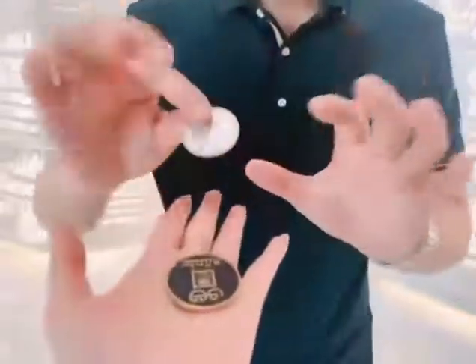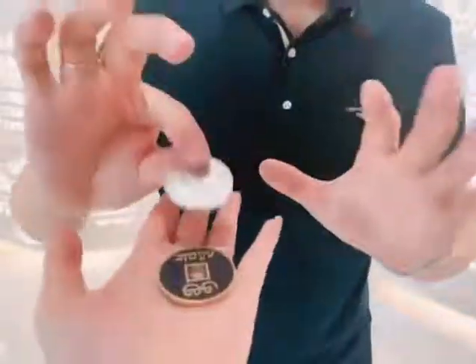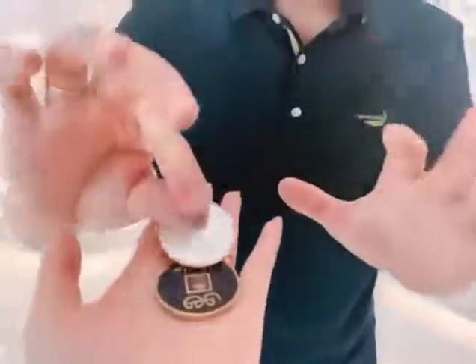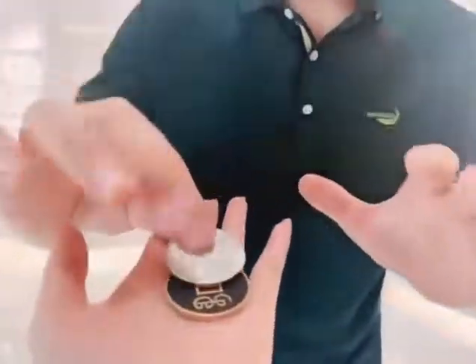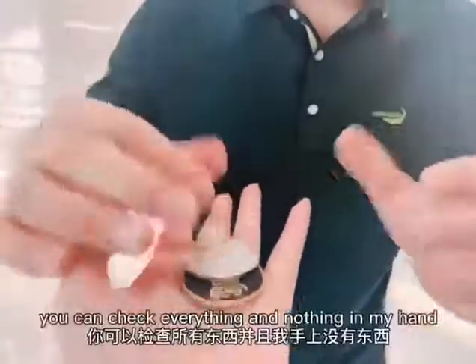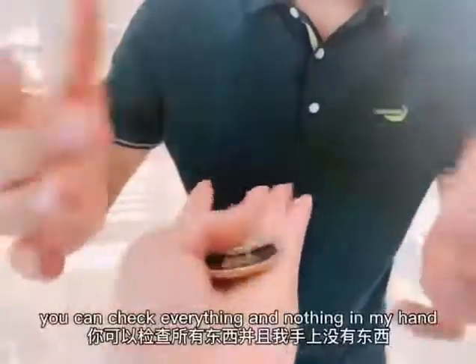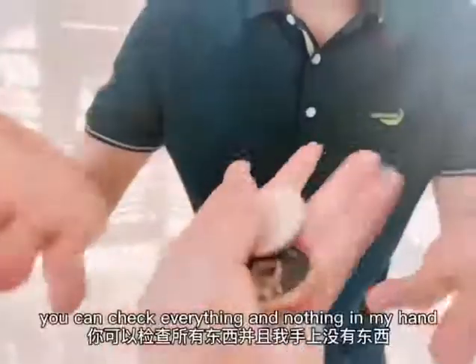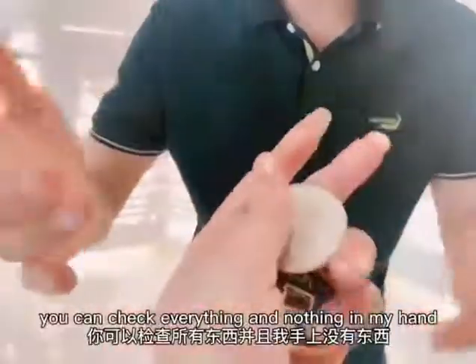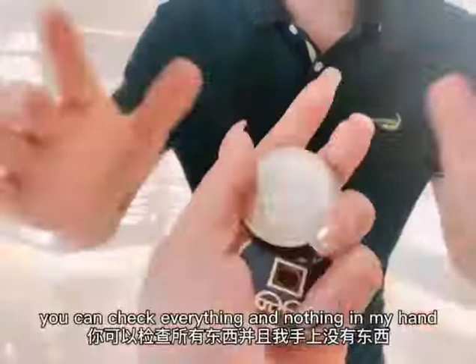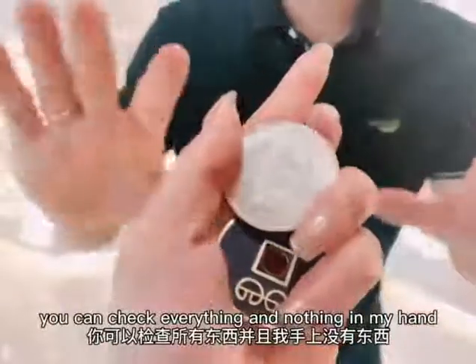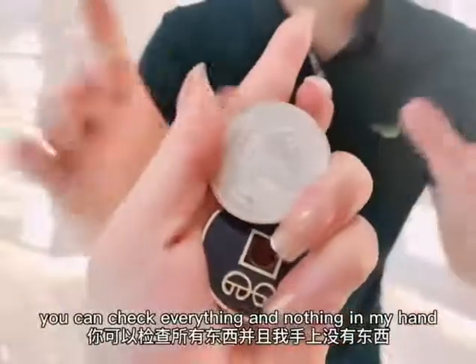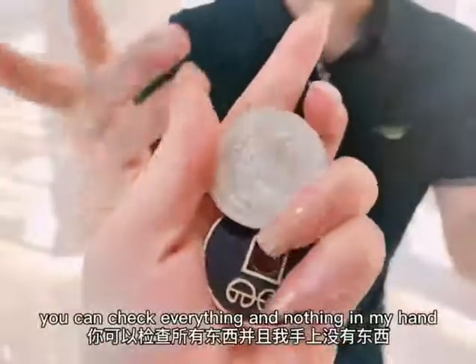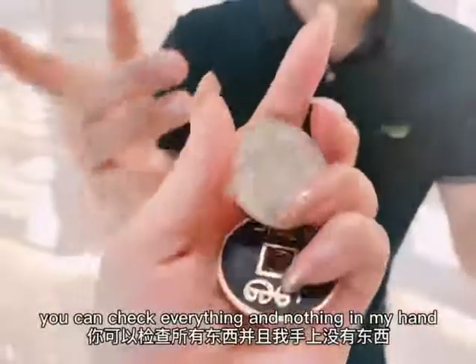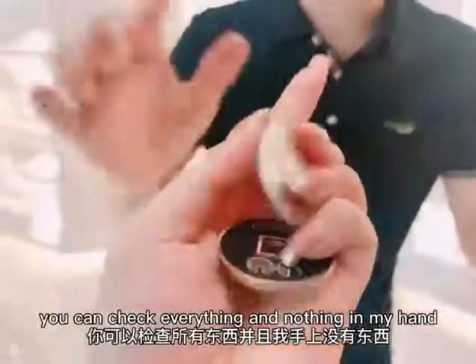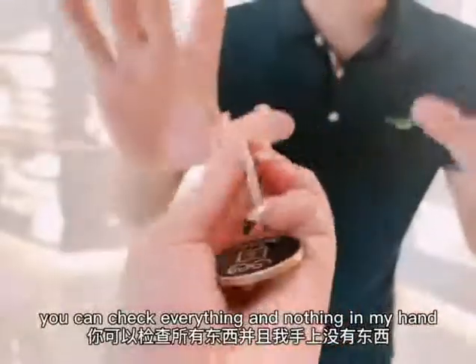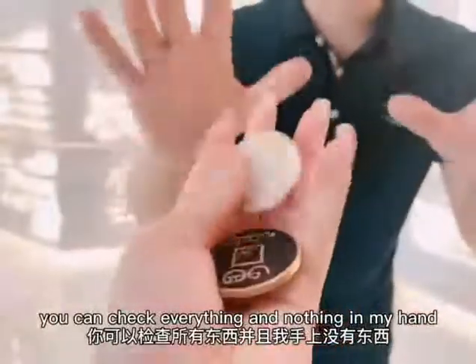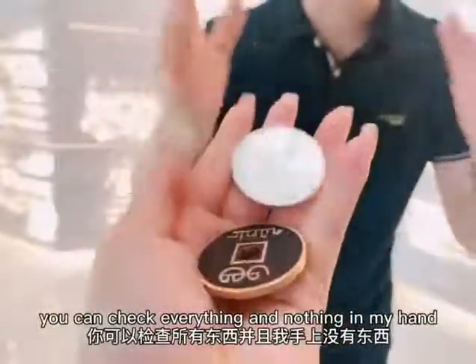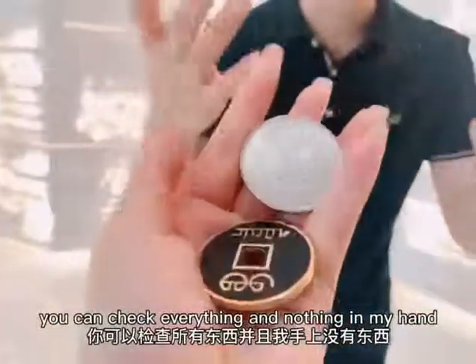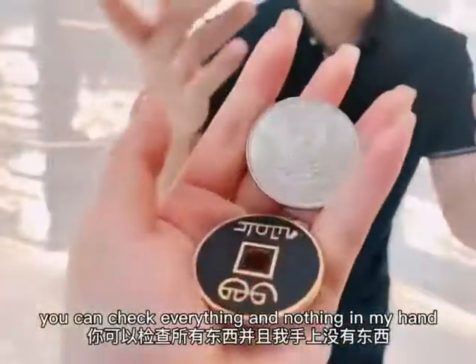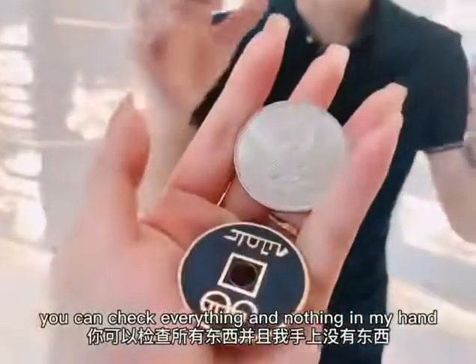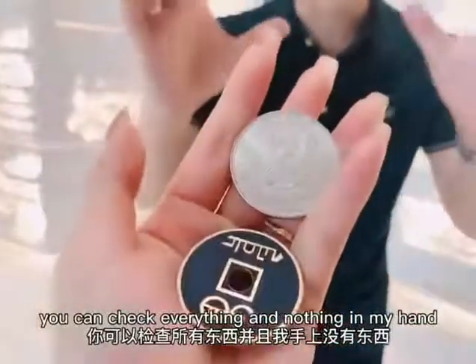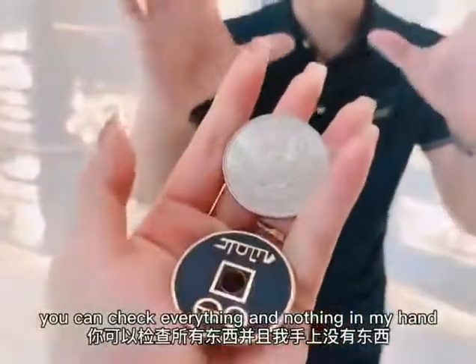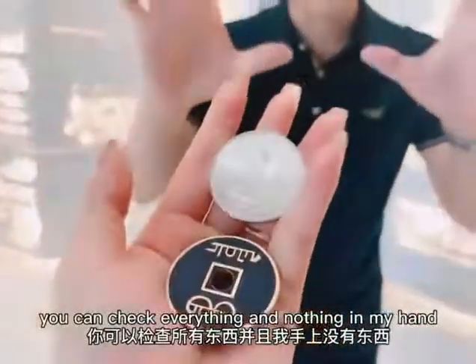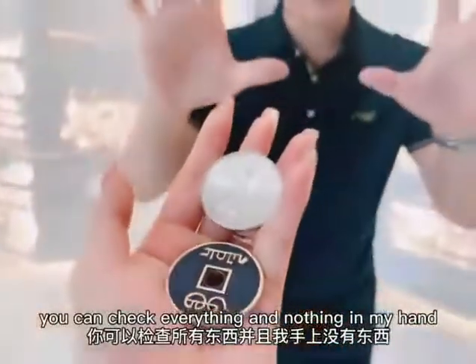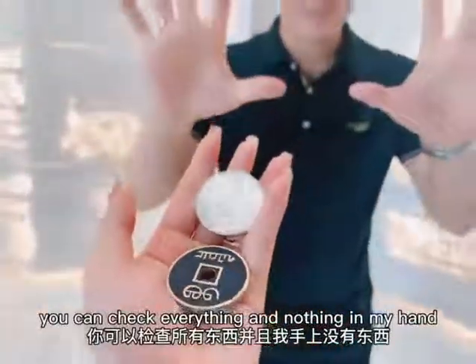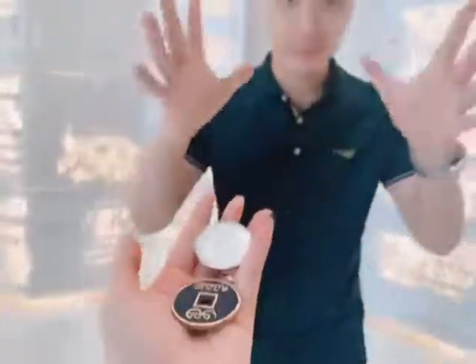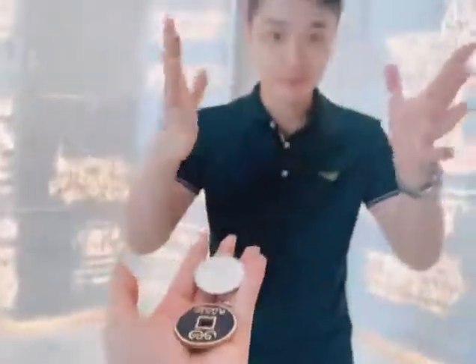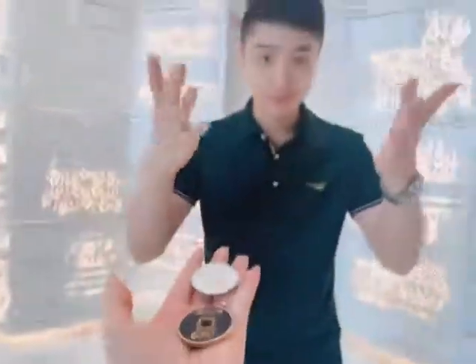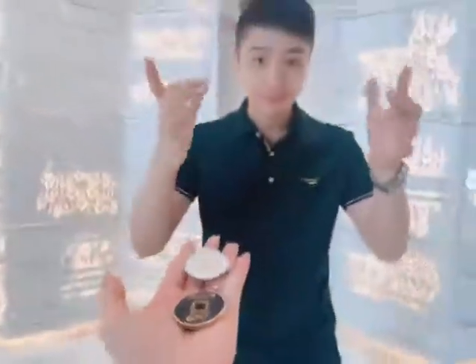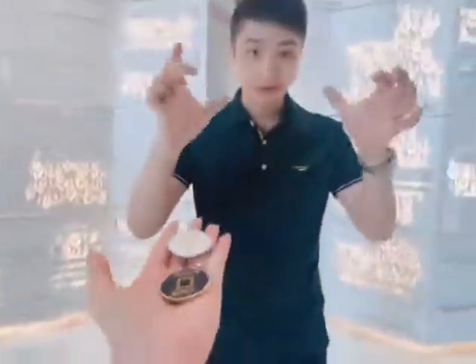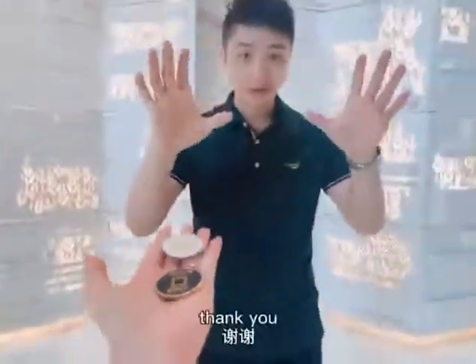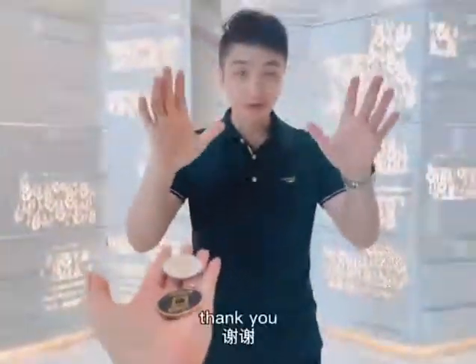You can check everything and nothing in my hand. Thank you.